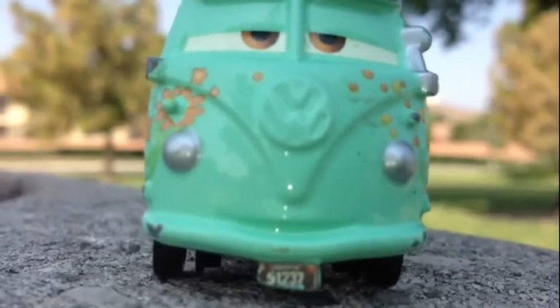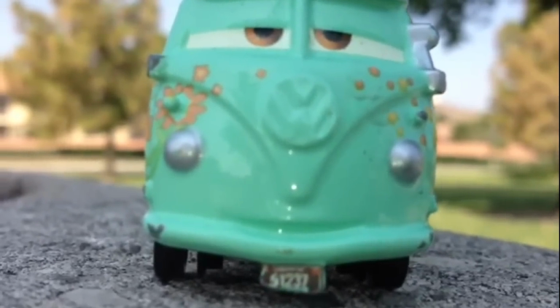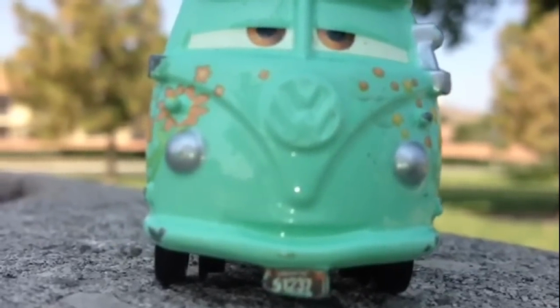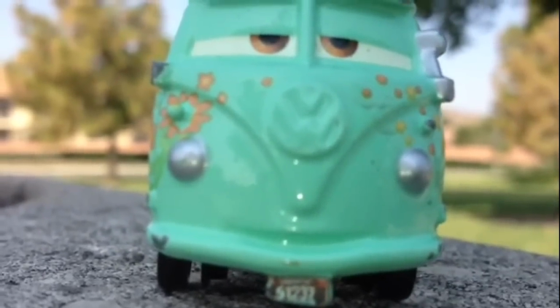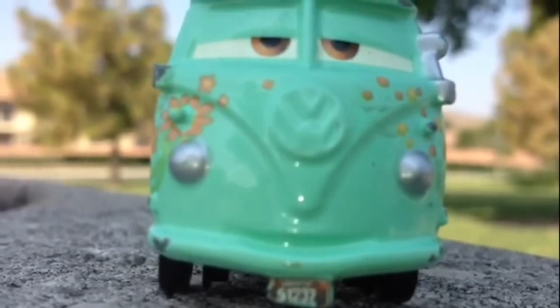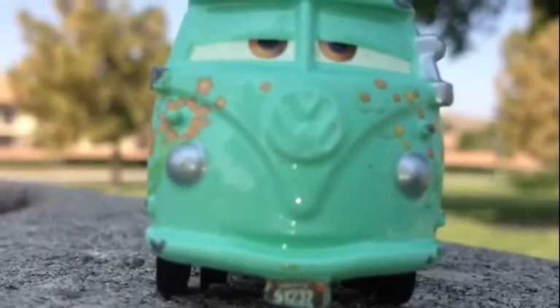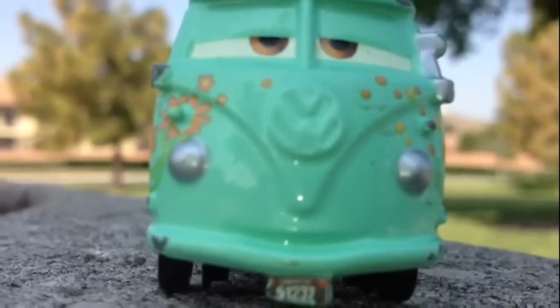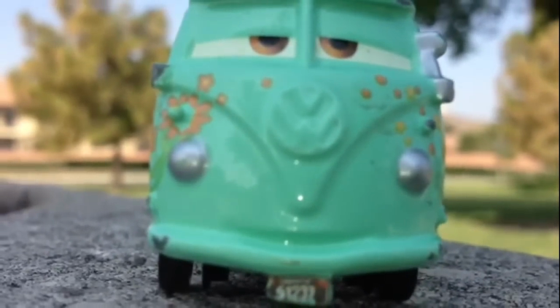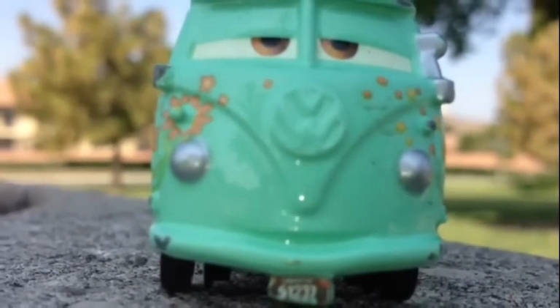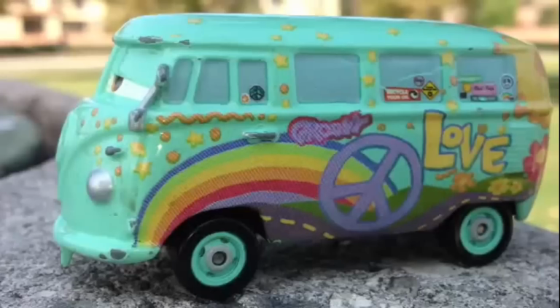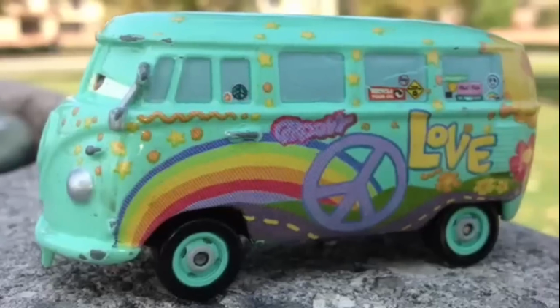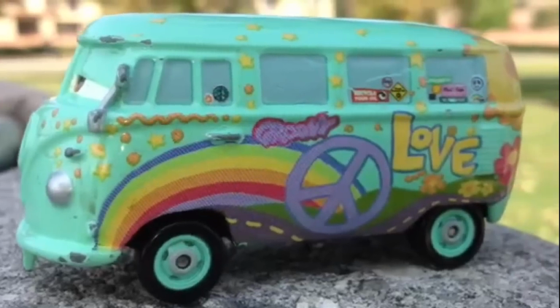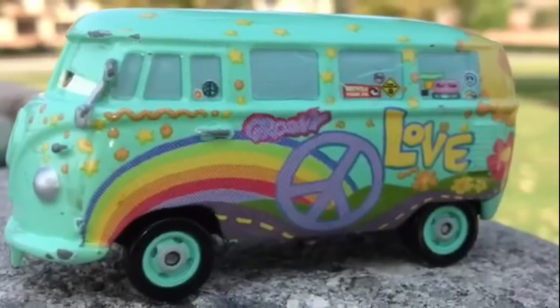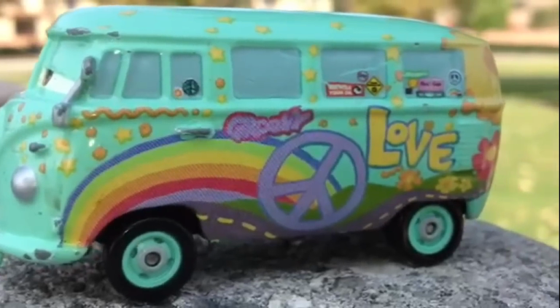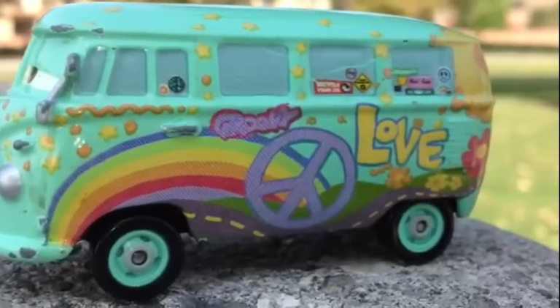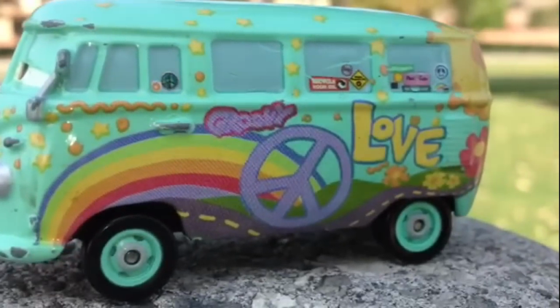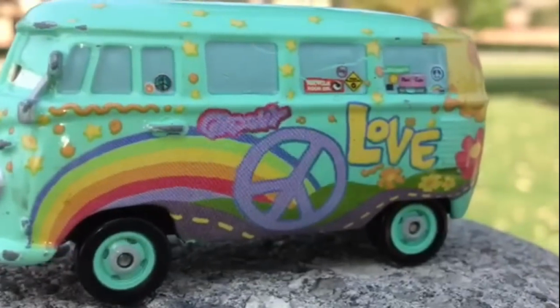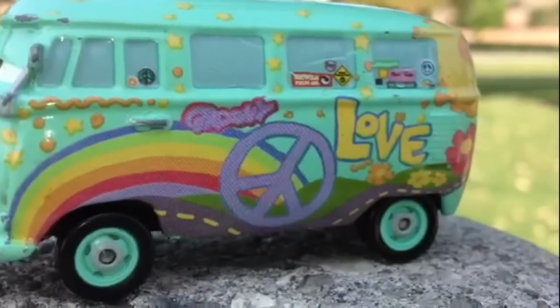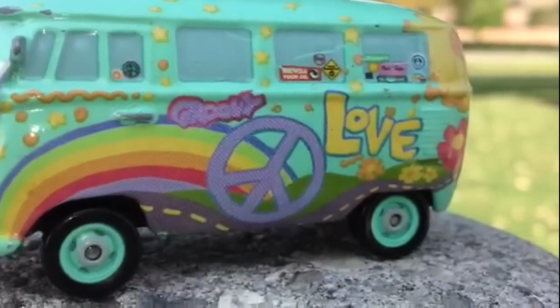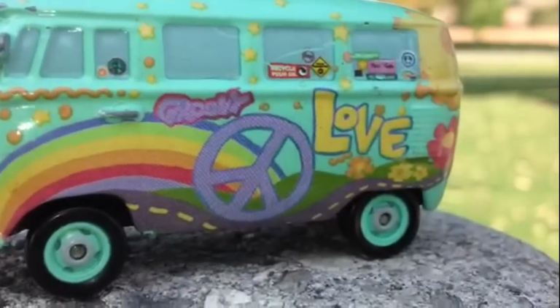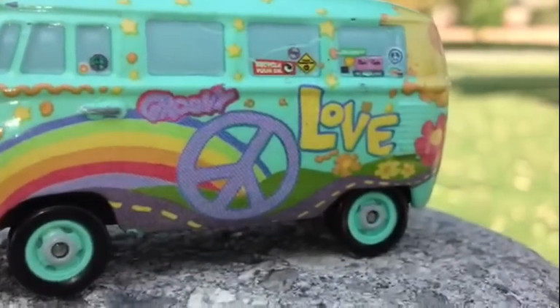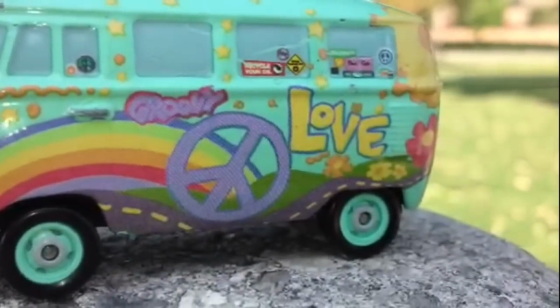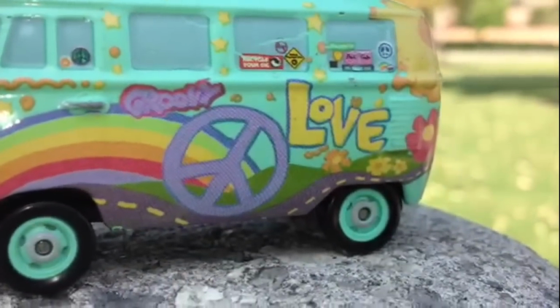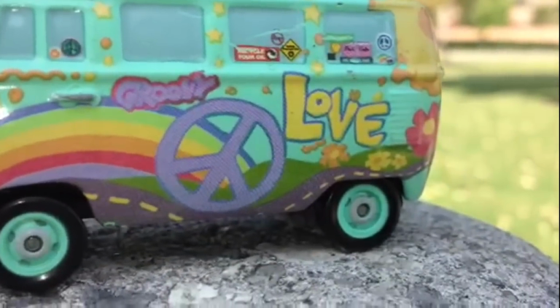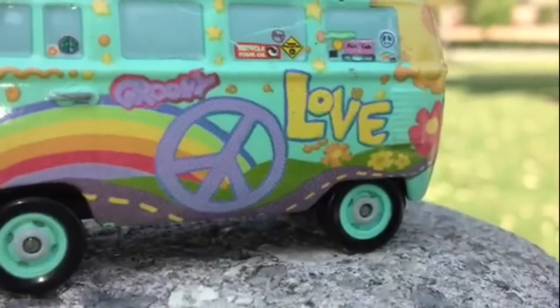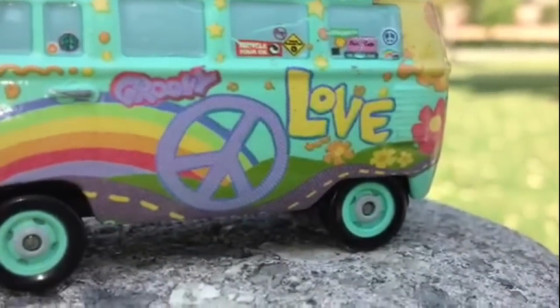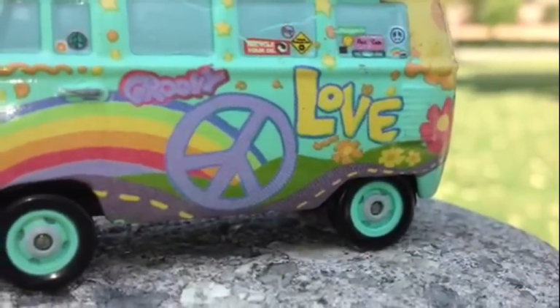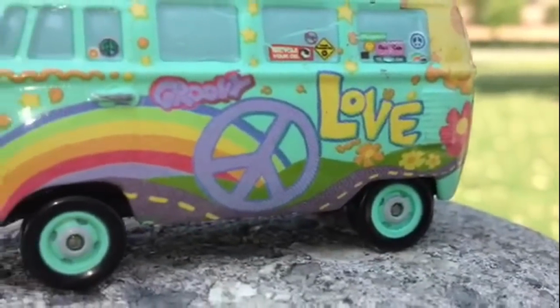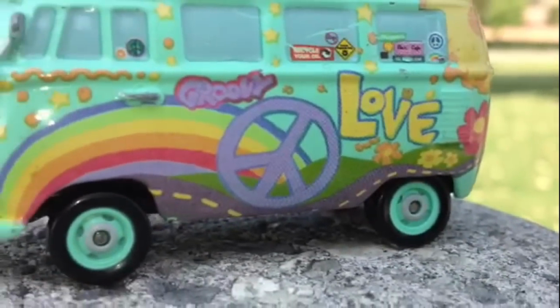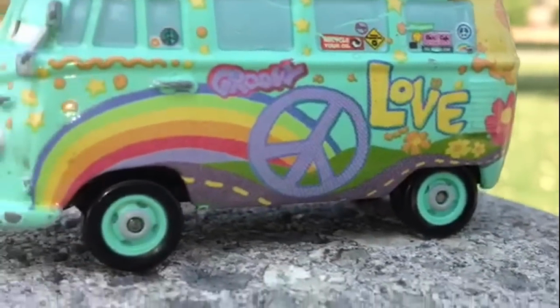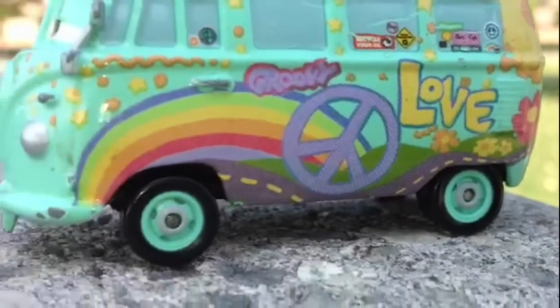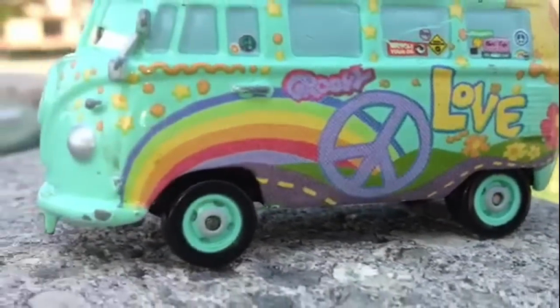As you can see, it has a license plate on the front as well. The thing written here is 'groovy,' and look at the cute wheels.